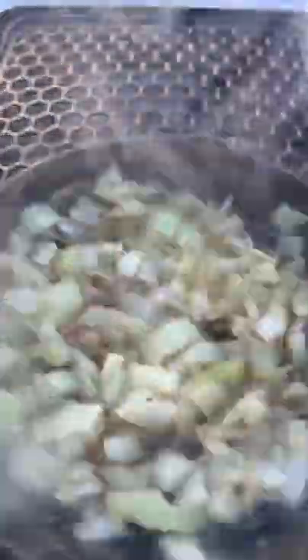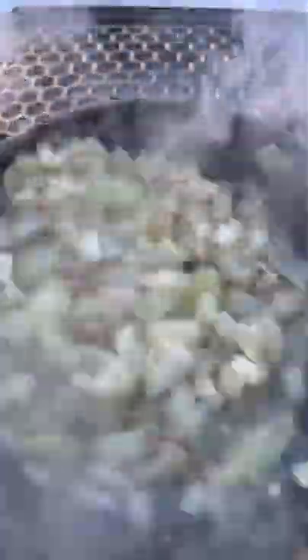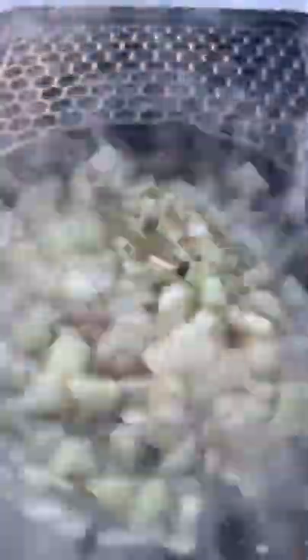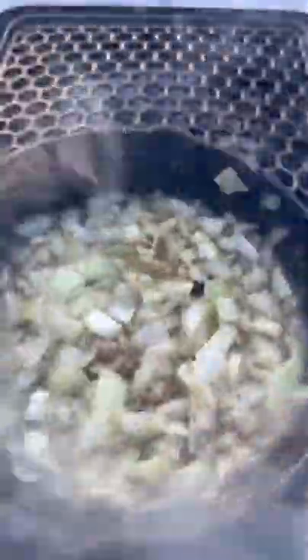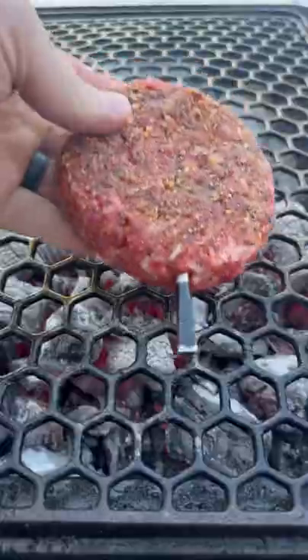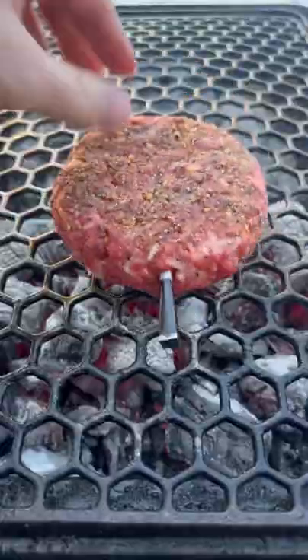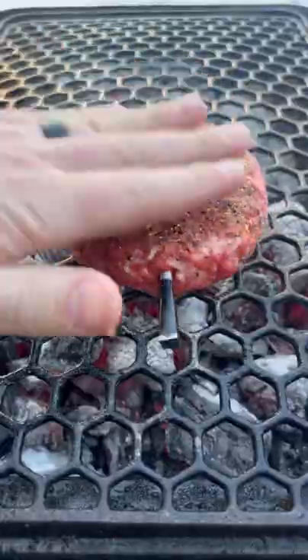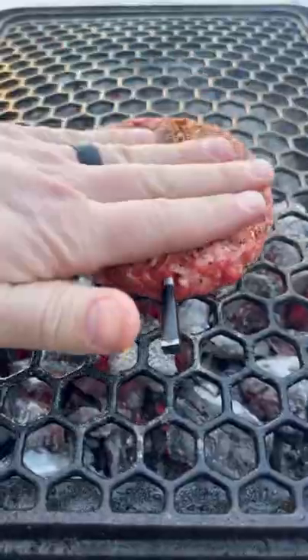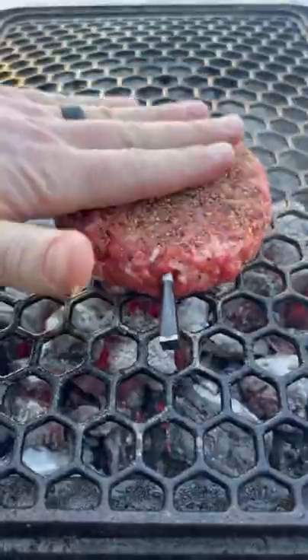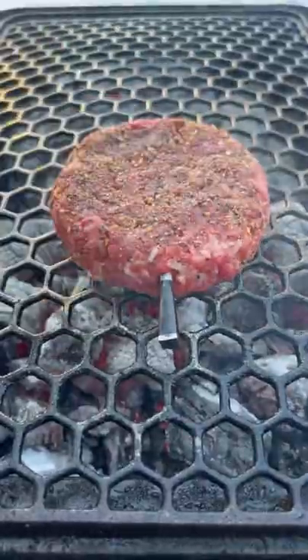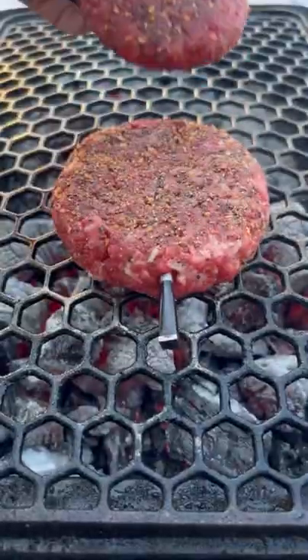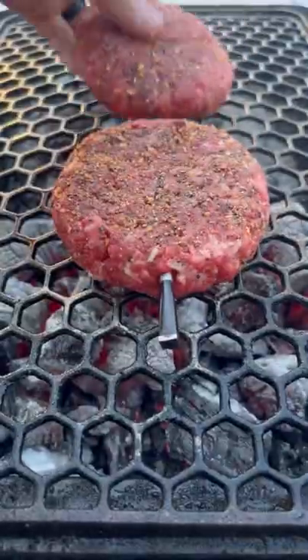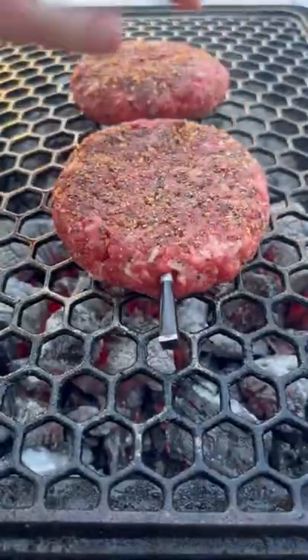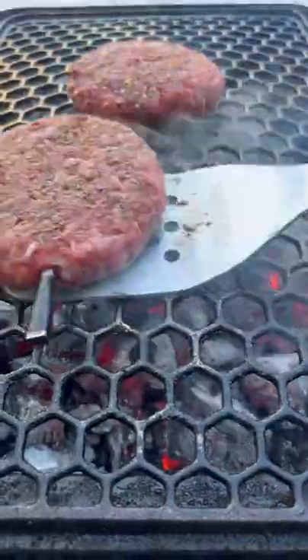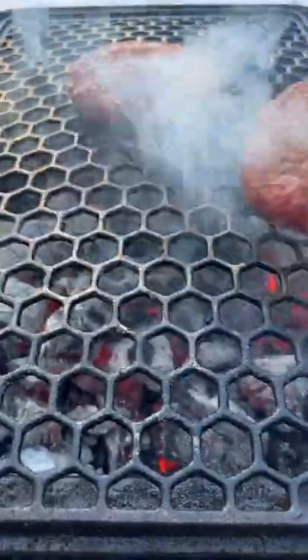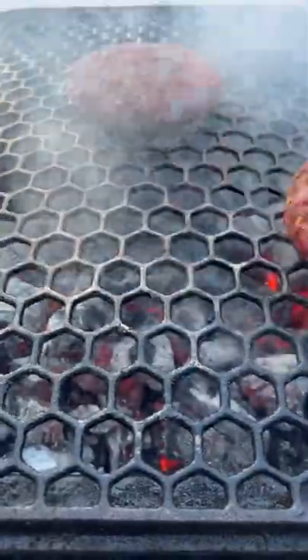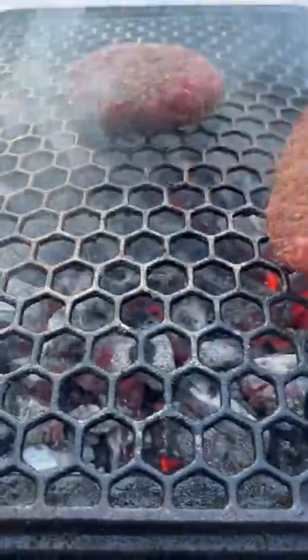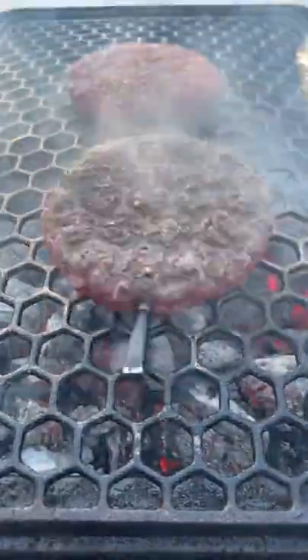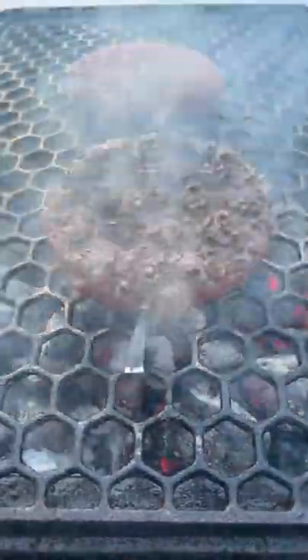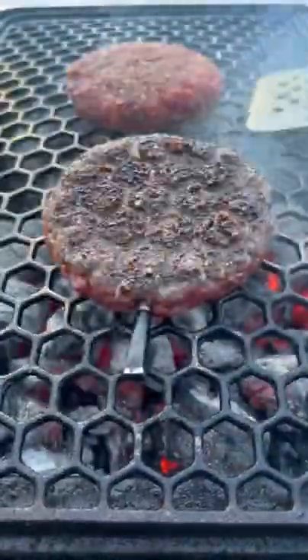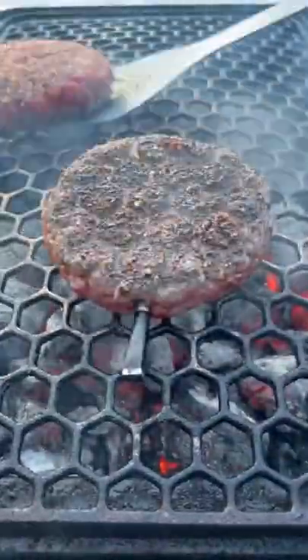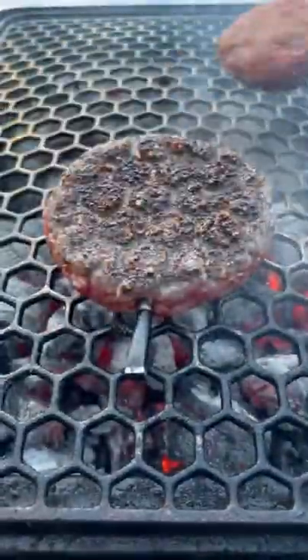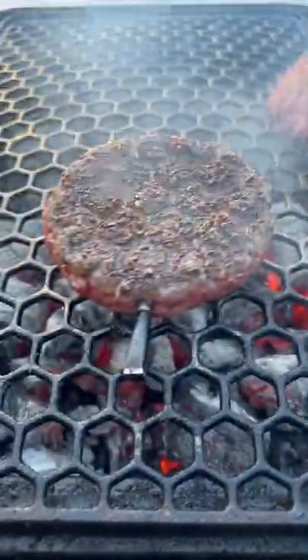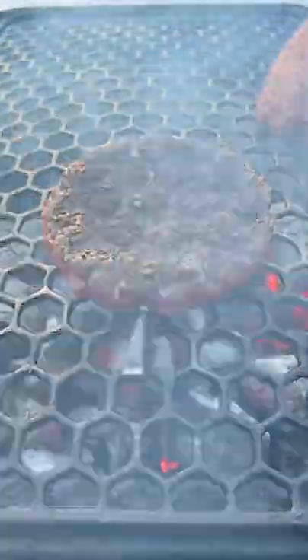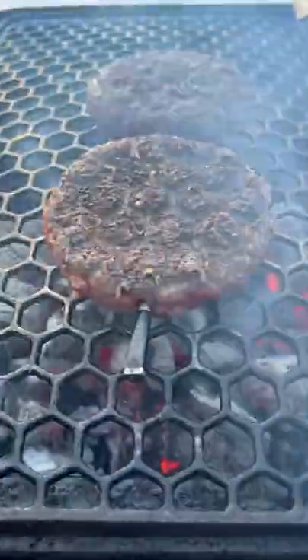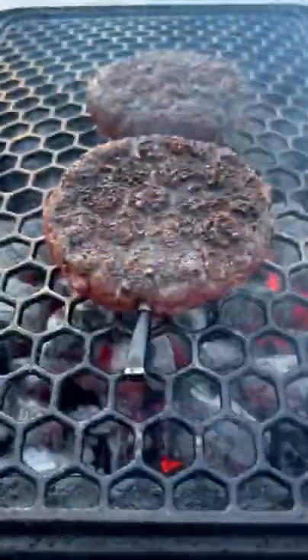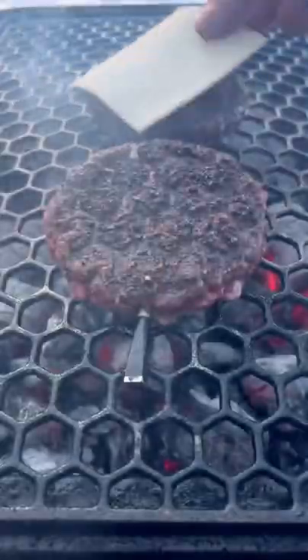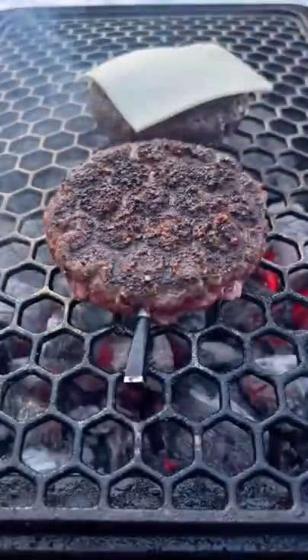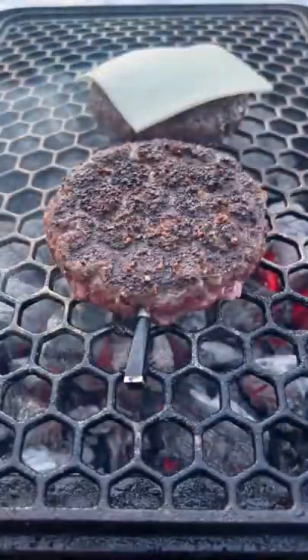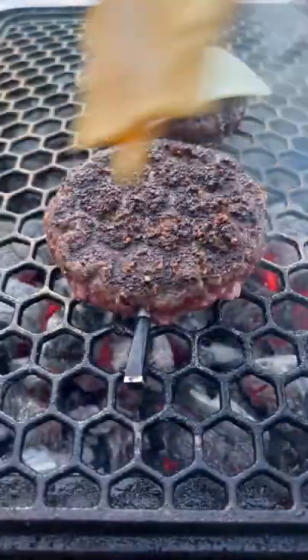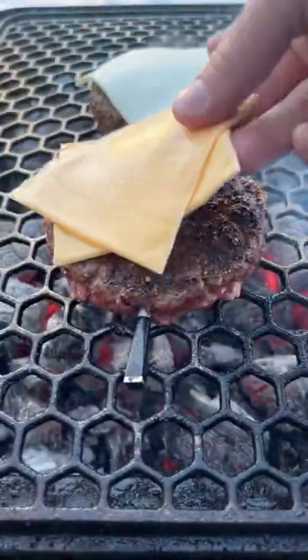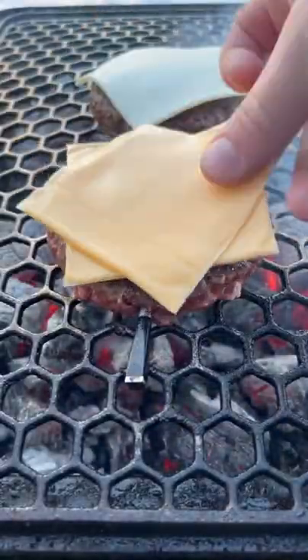Let's get our burger on the grates. We're going to give it a nice sear on each side, then pull it once it hits 135 internal.